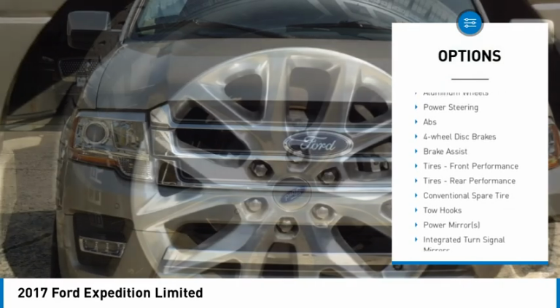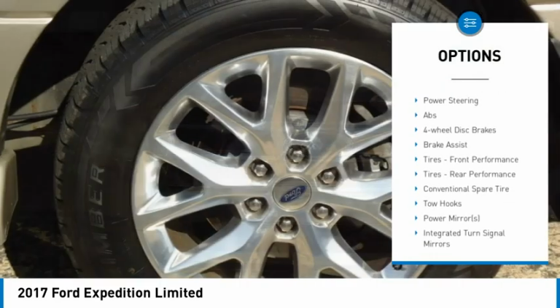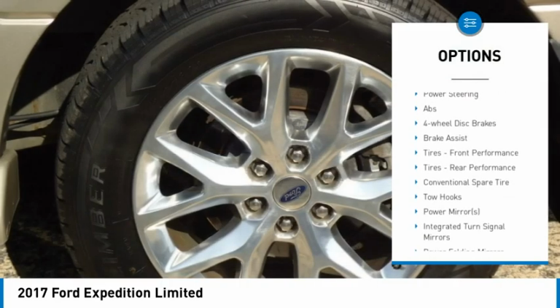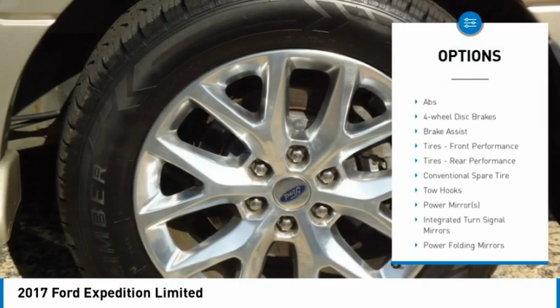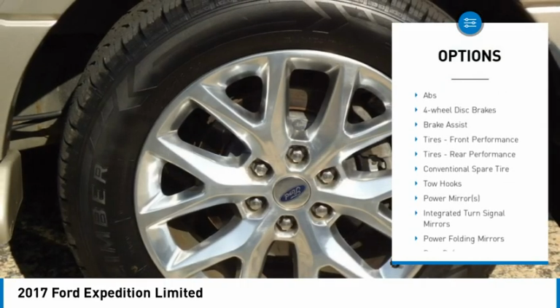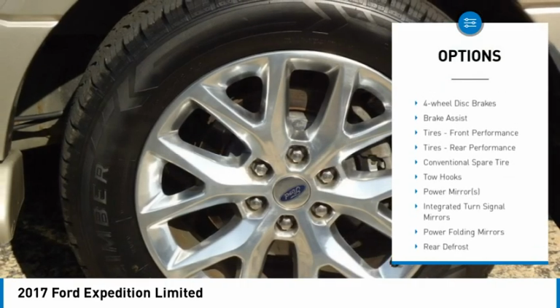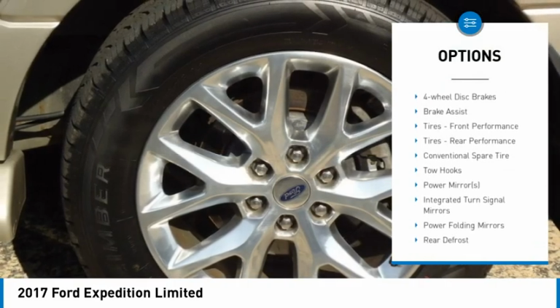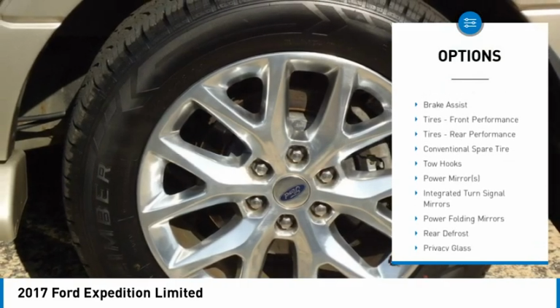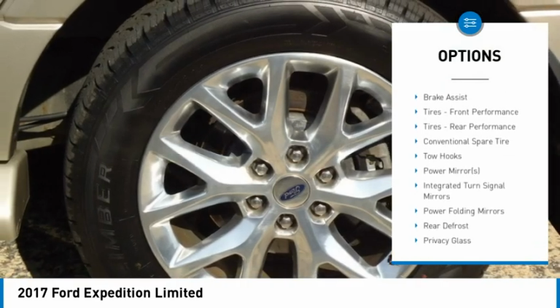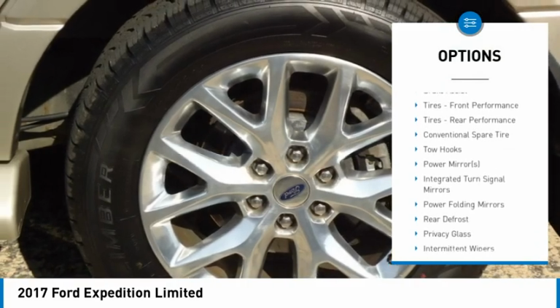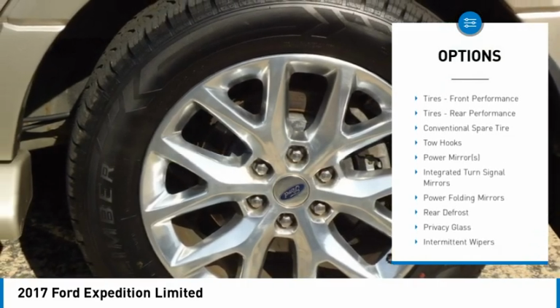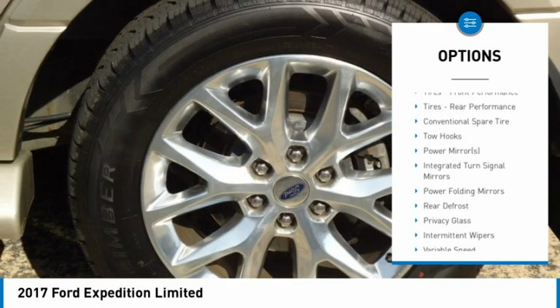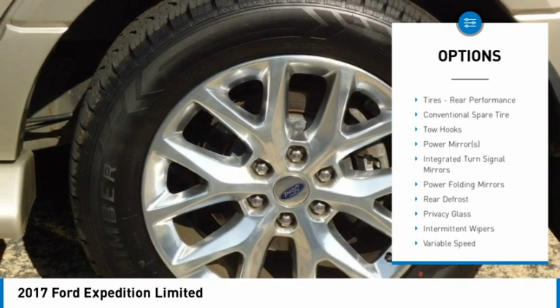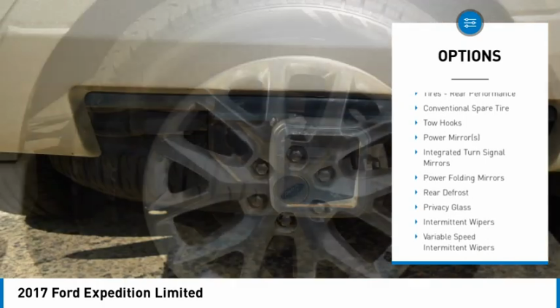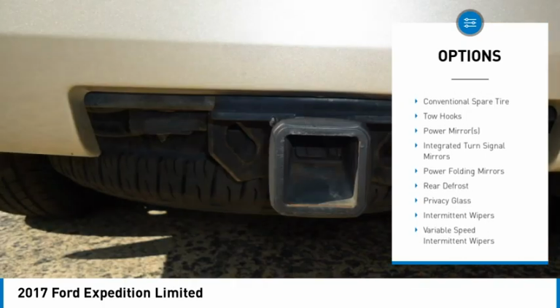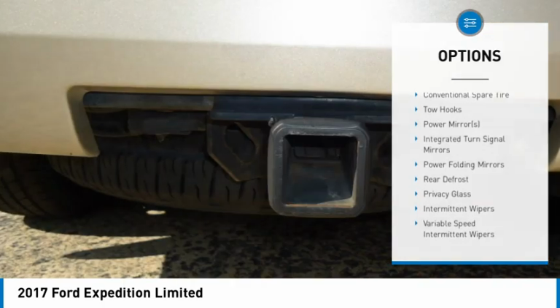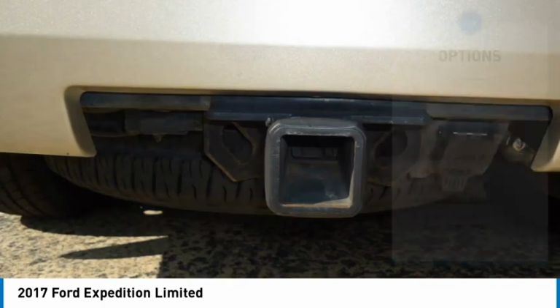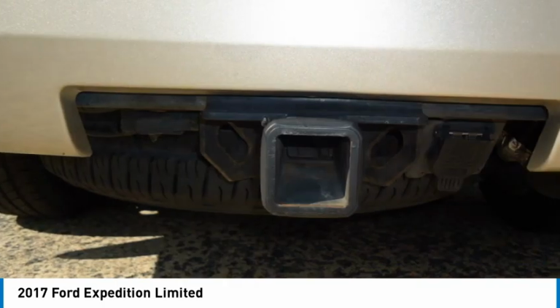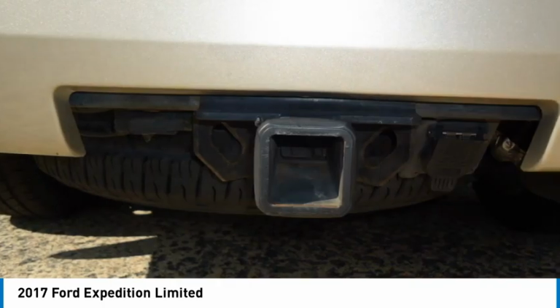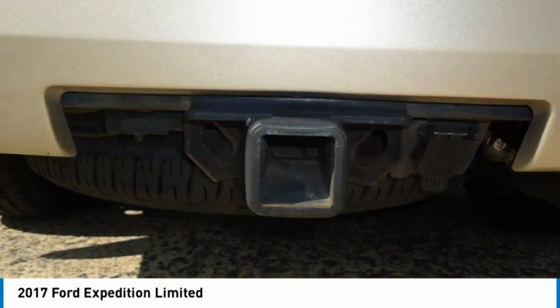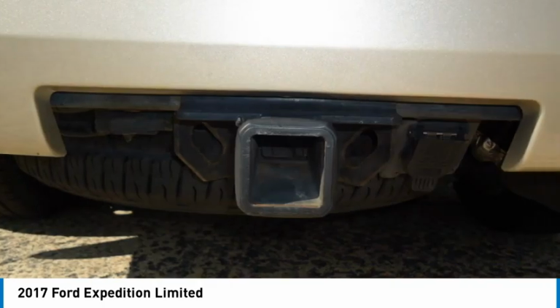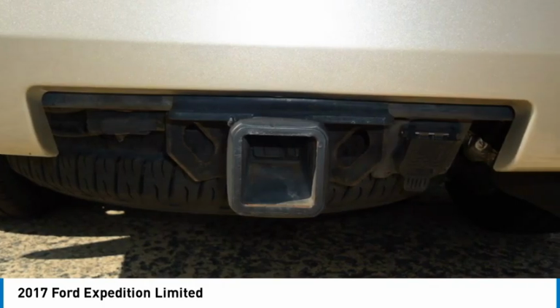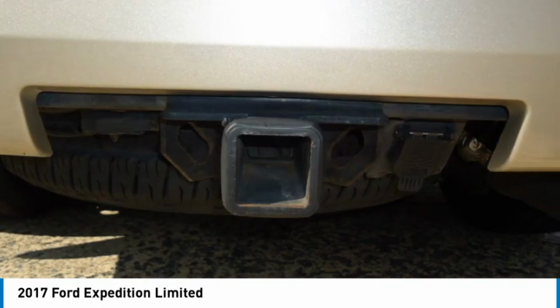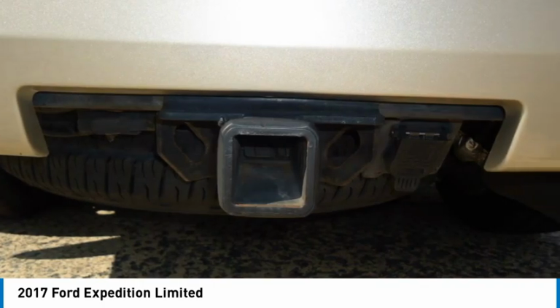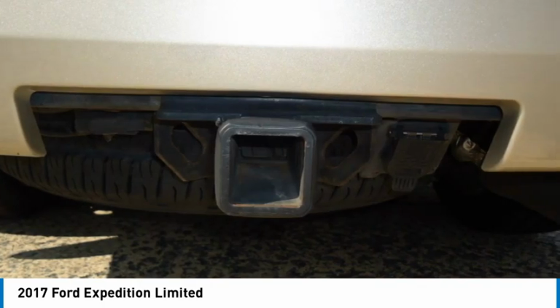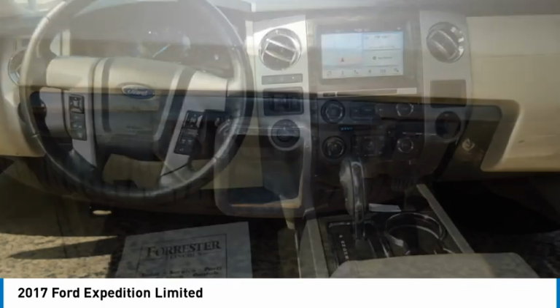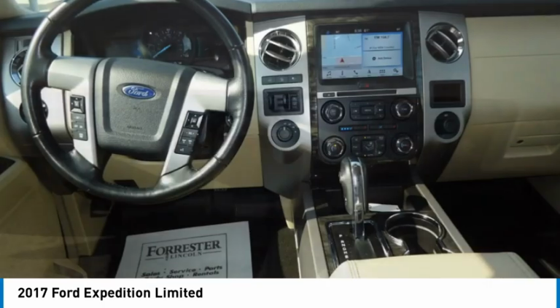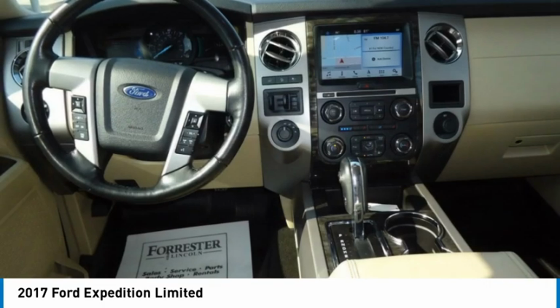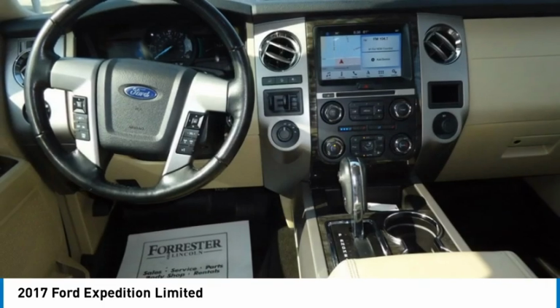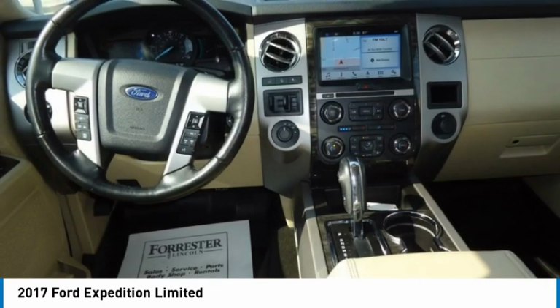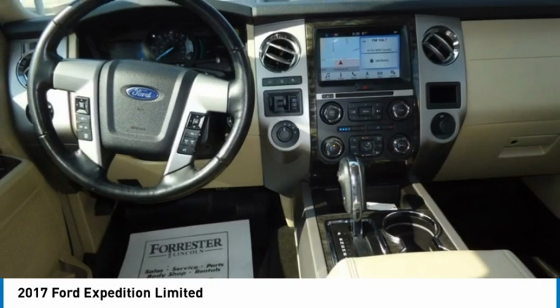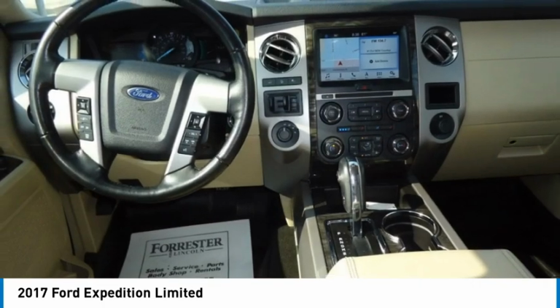Tow hitch, trailer brake controller, heated mirrors, electronic stability control, alloy wheels, aluminum wheels.